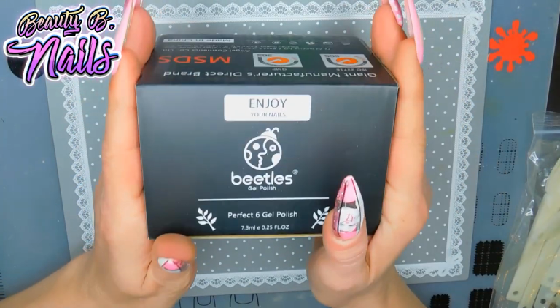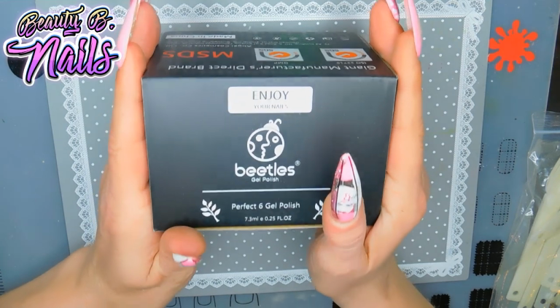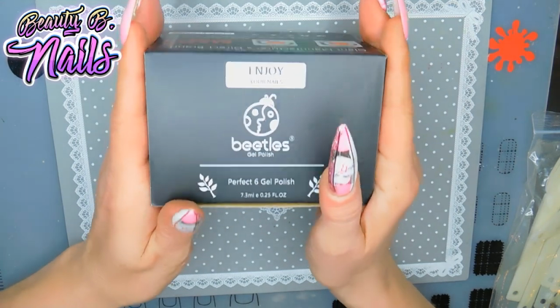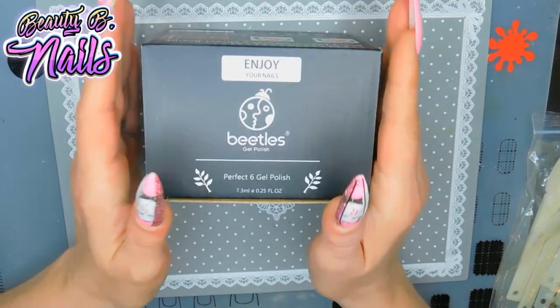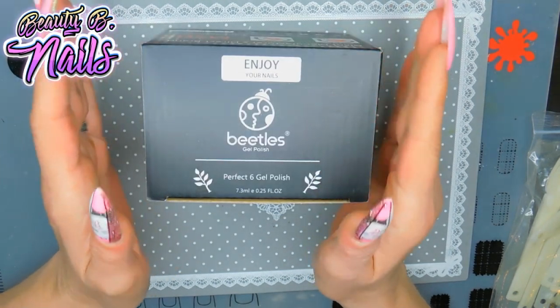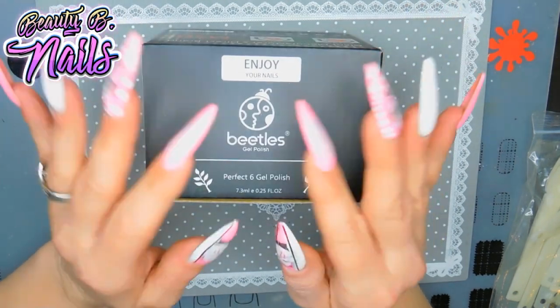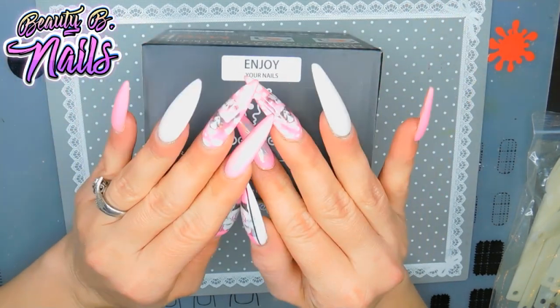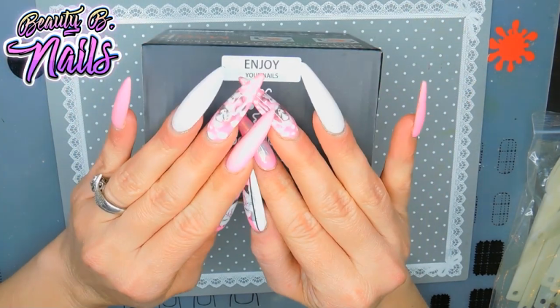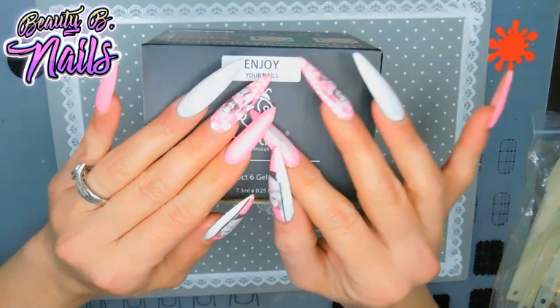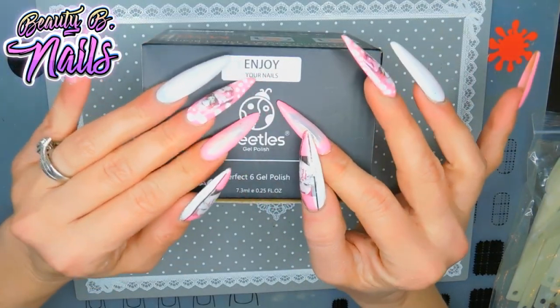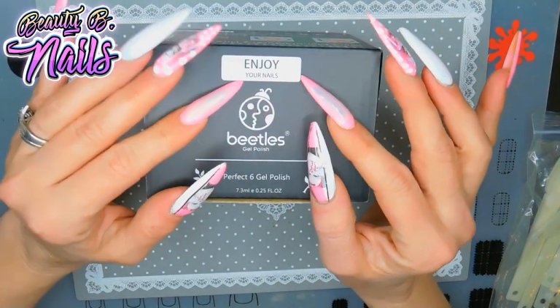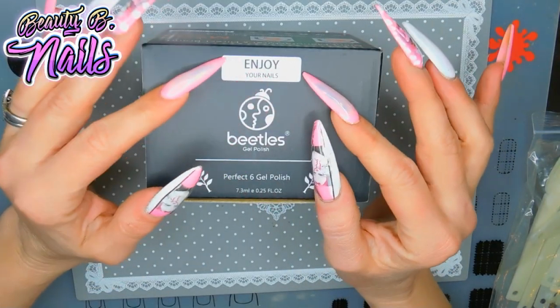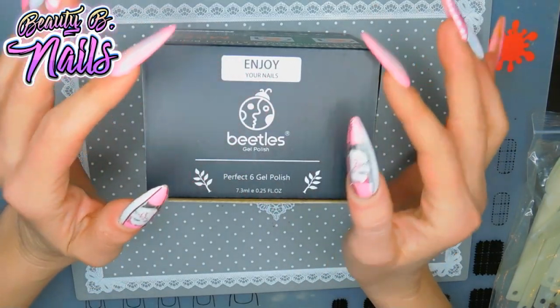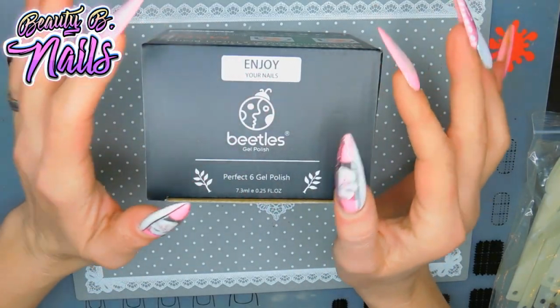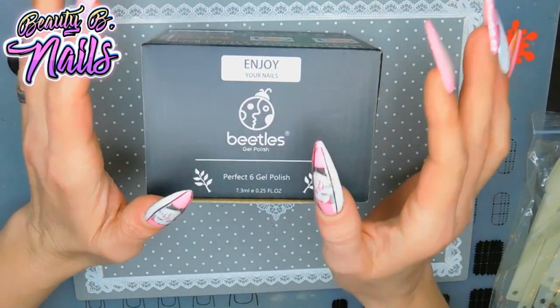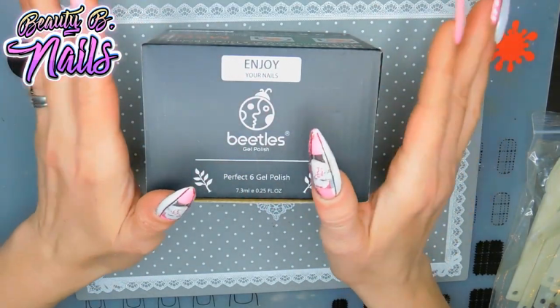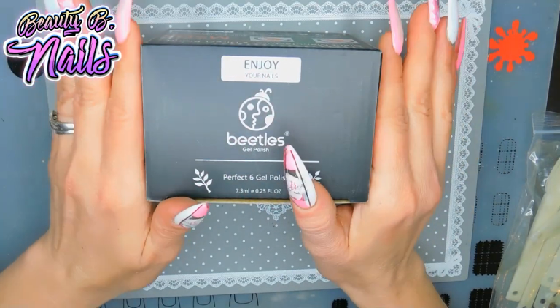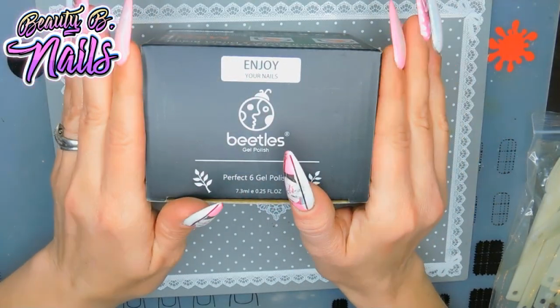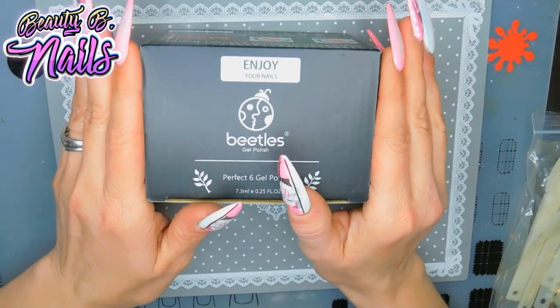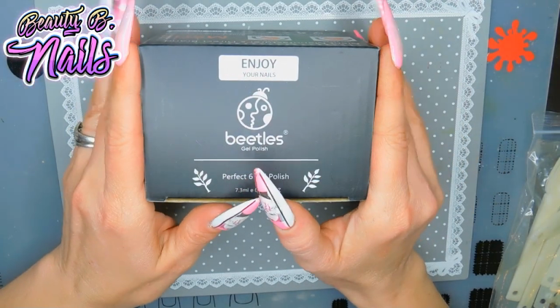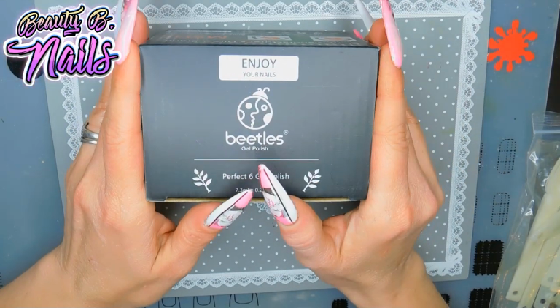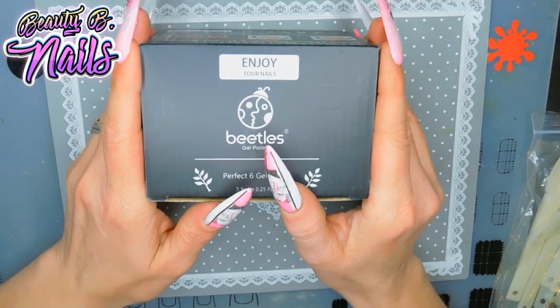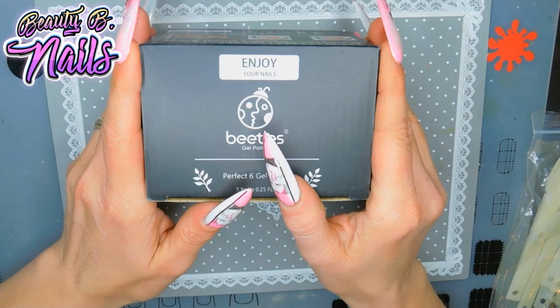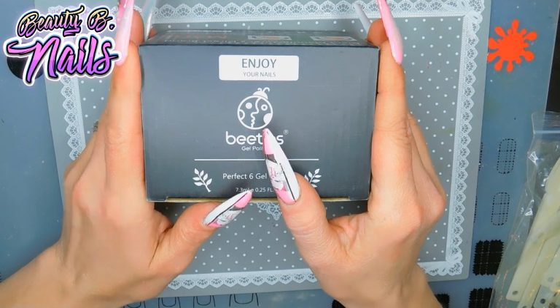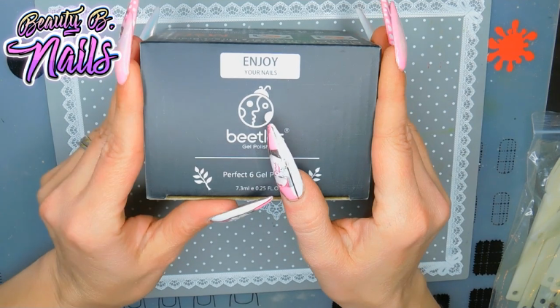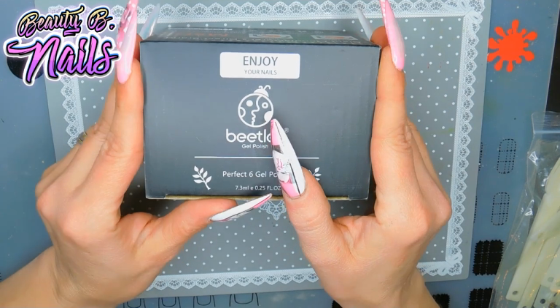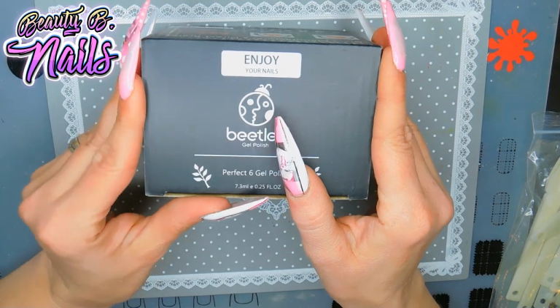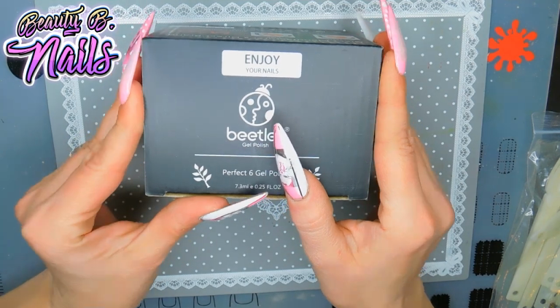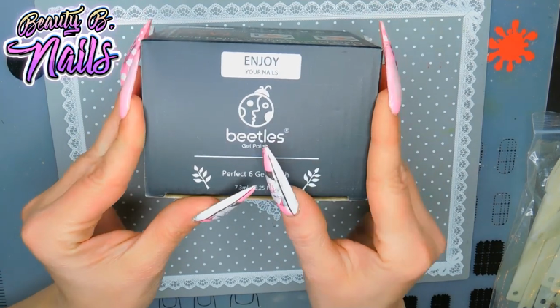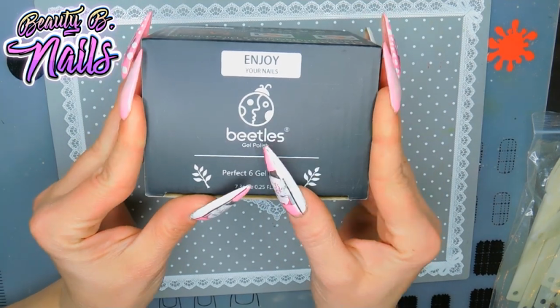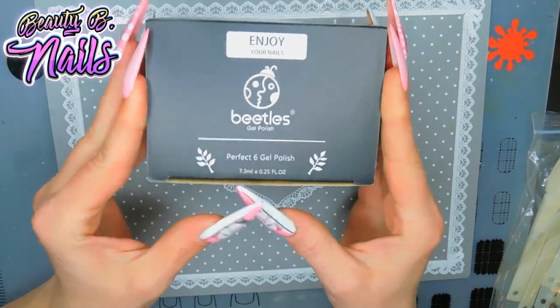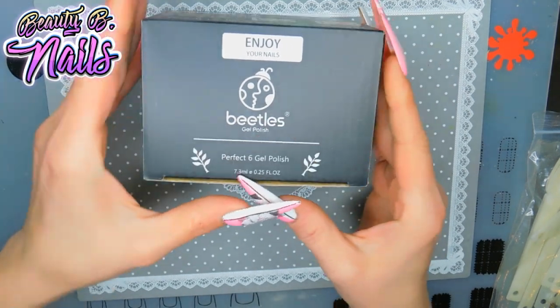They're super pigmented, they're very, very nice, and that's a steal for $10.